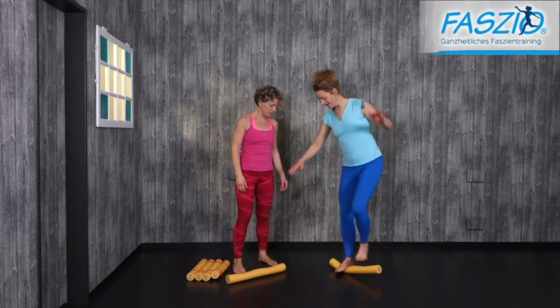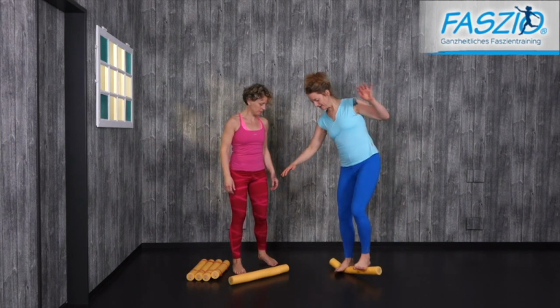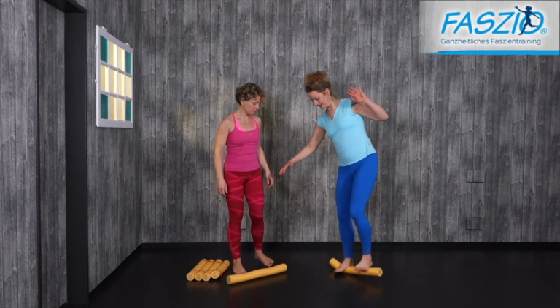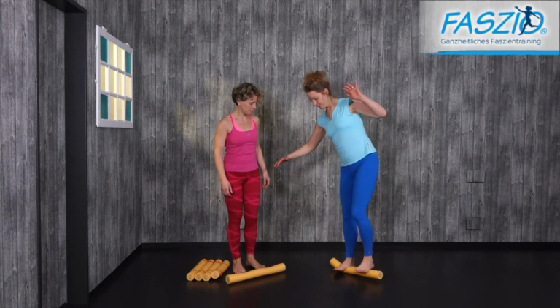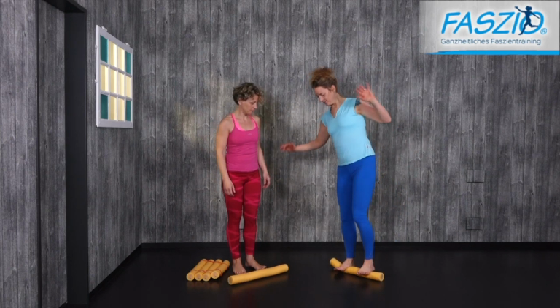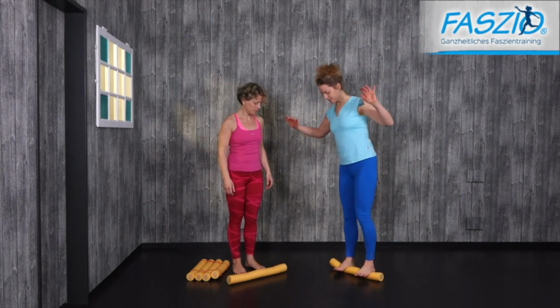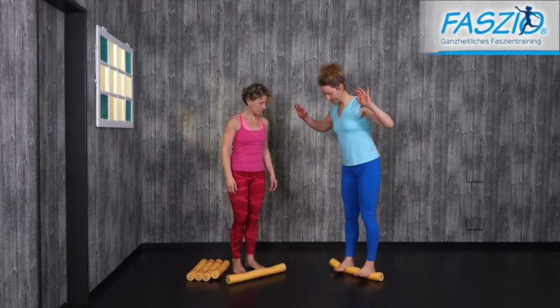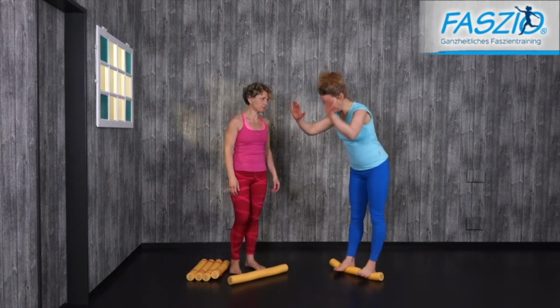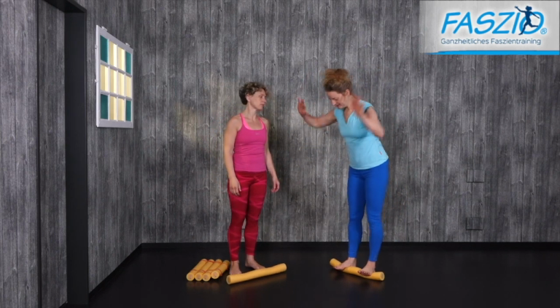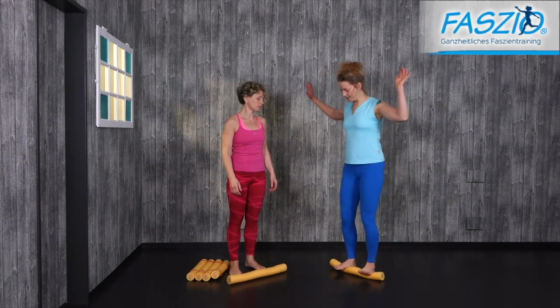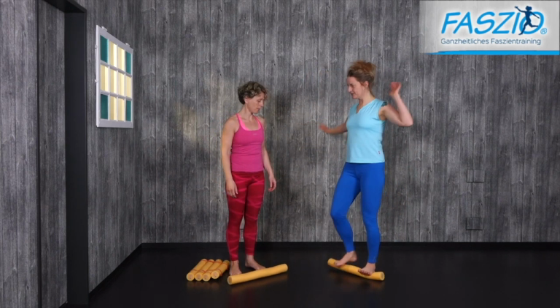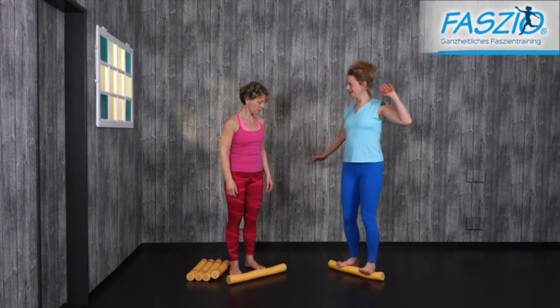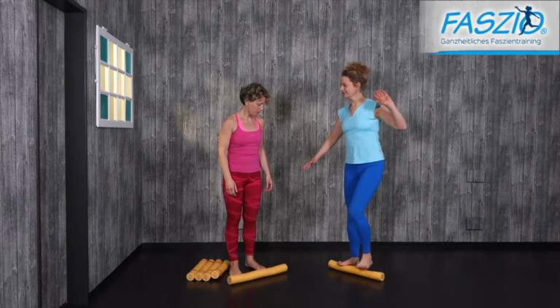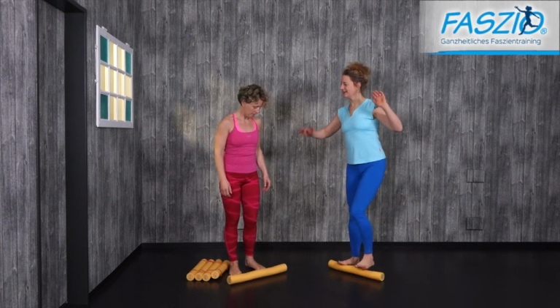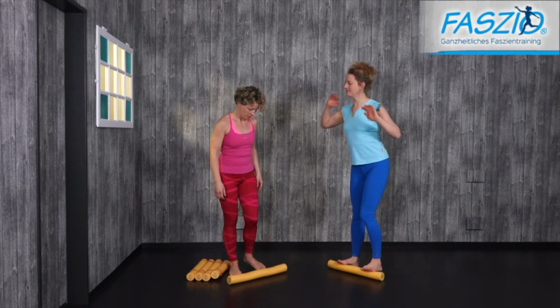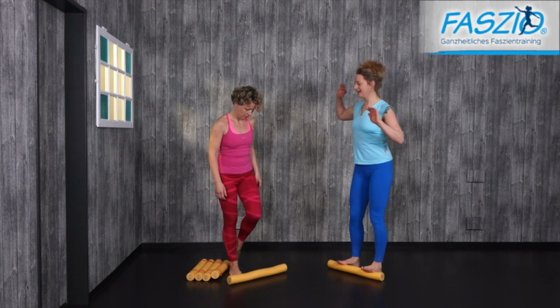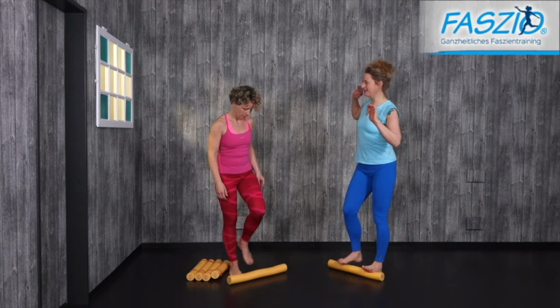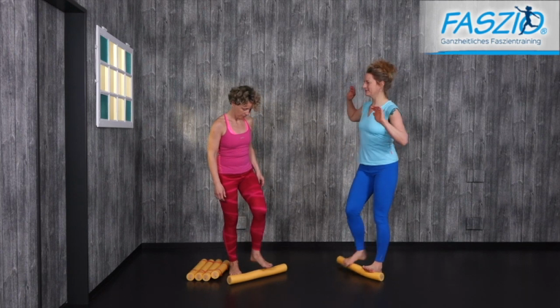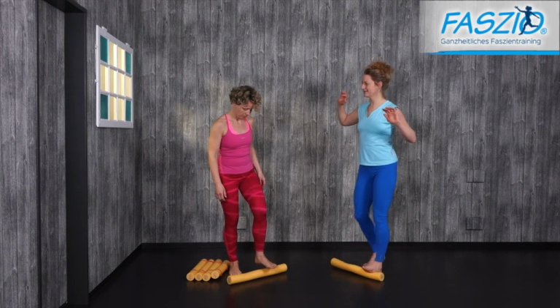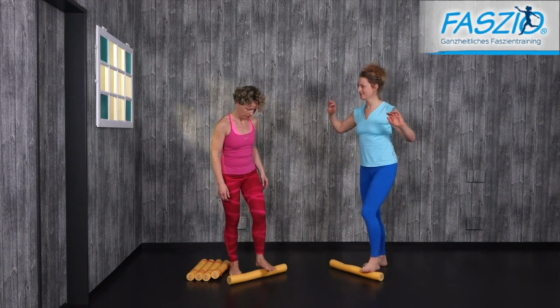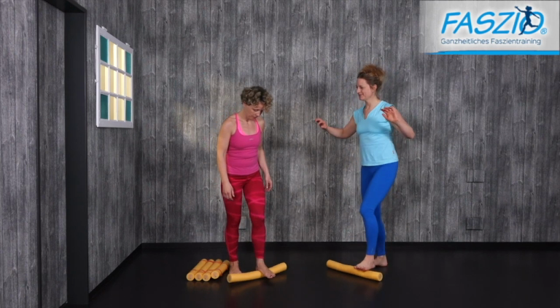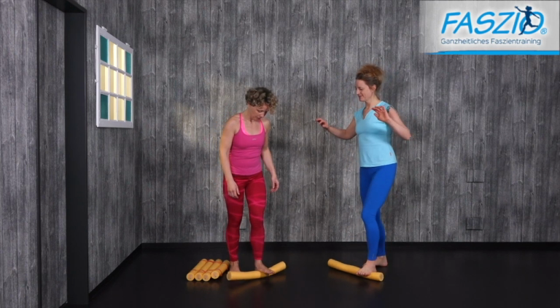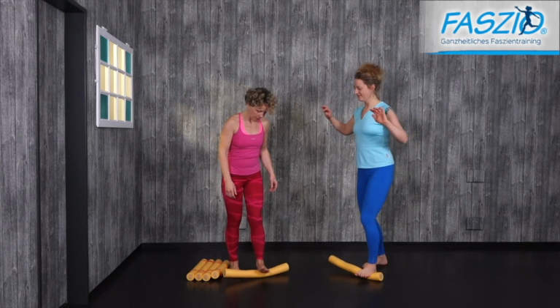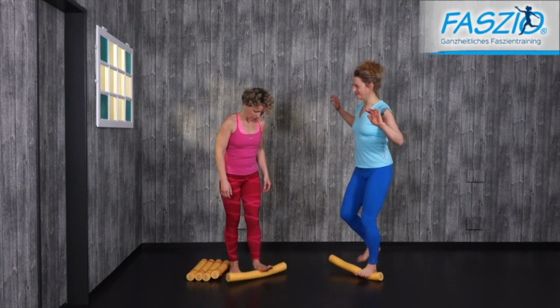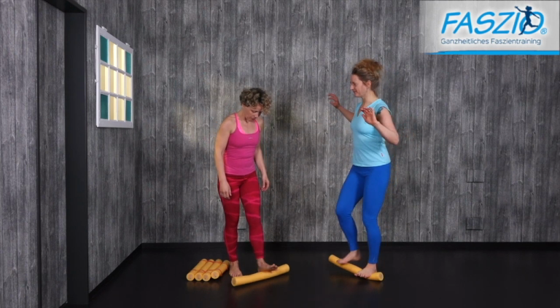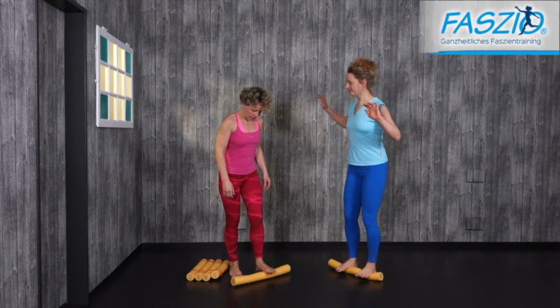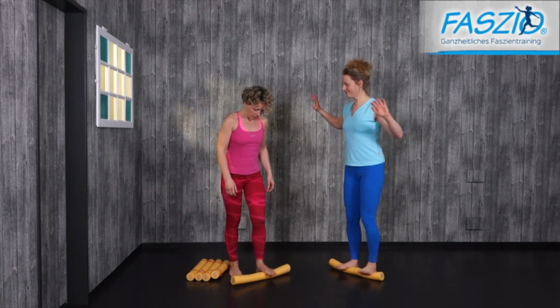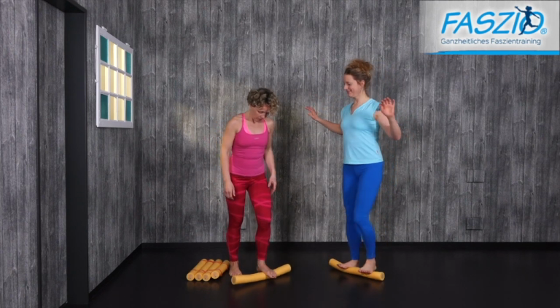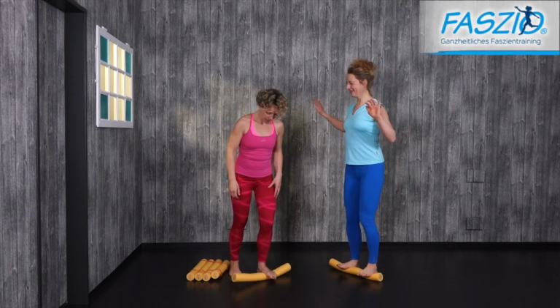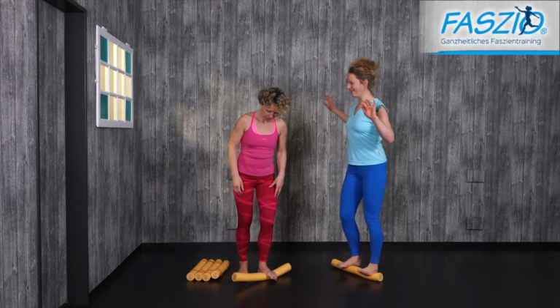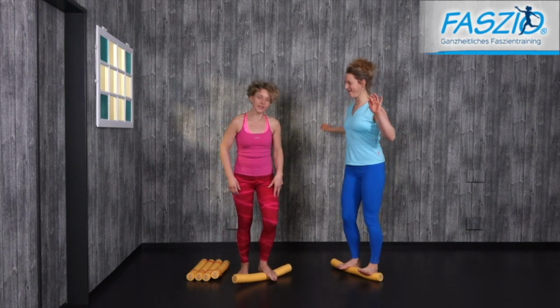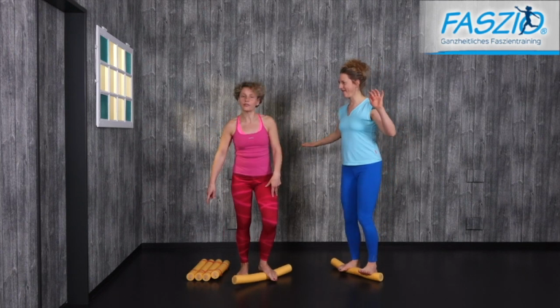Stand on the middle of the noodle so the balls are up and the heels are up. You really have to find your balance here.